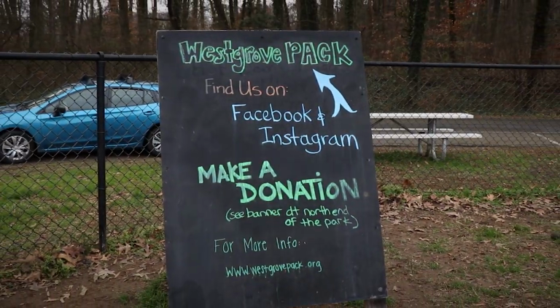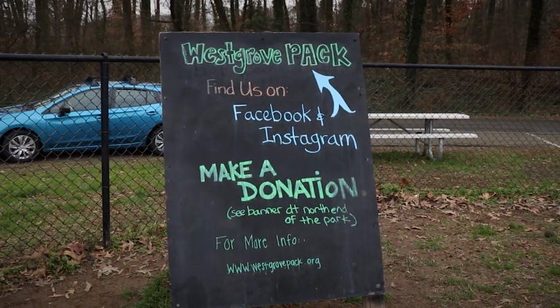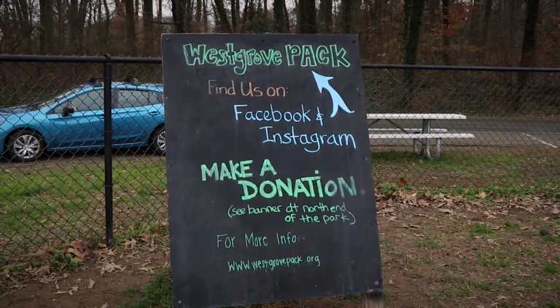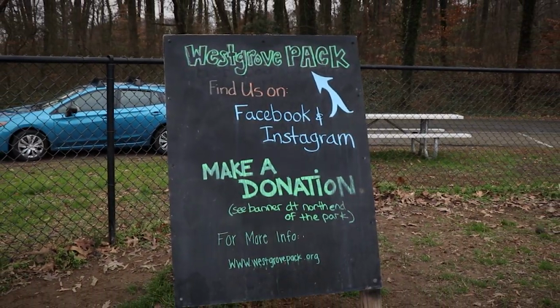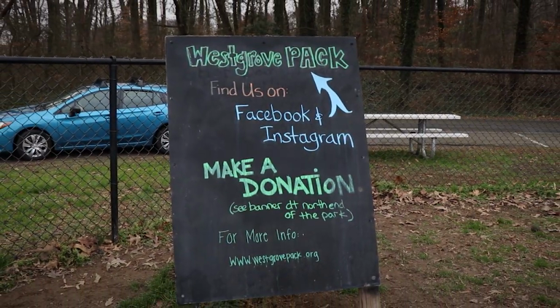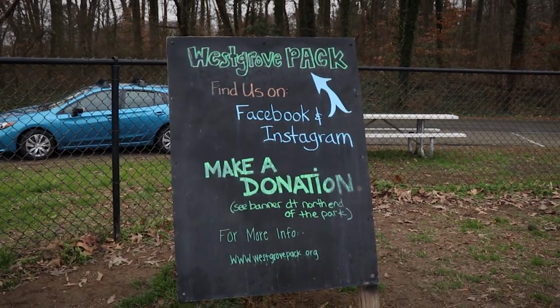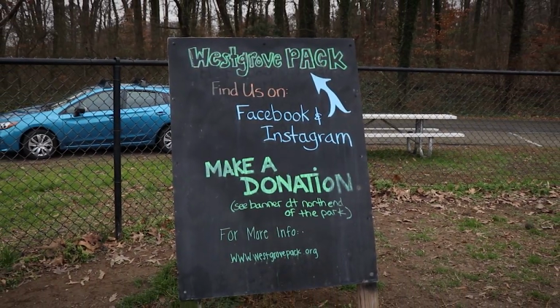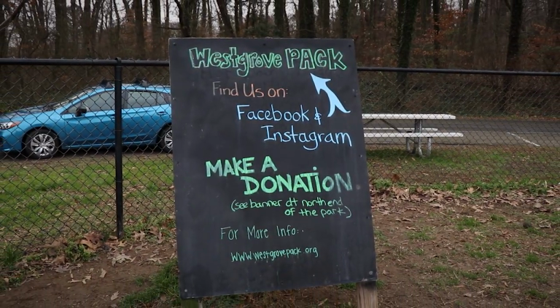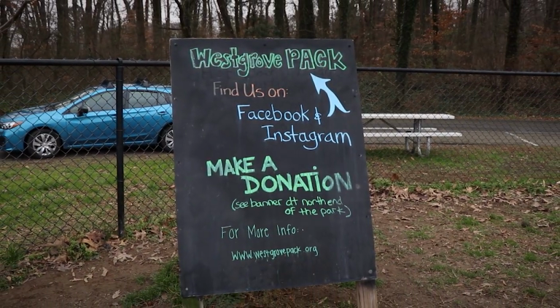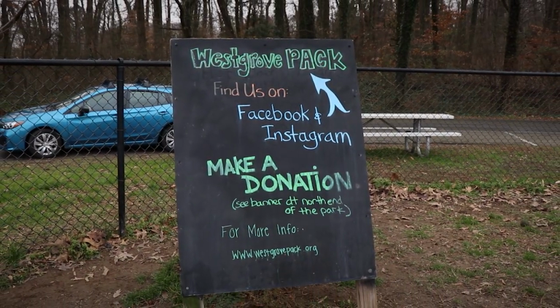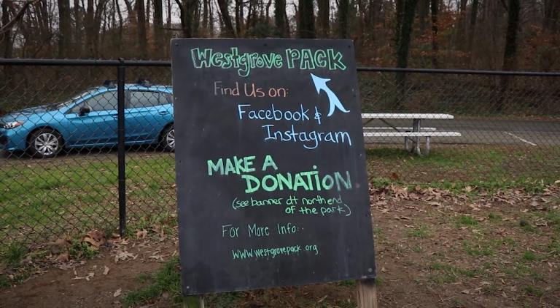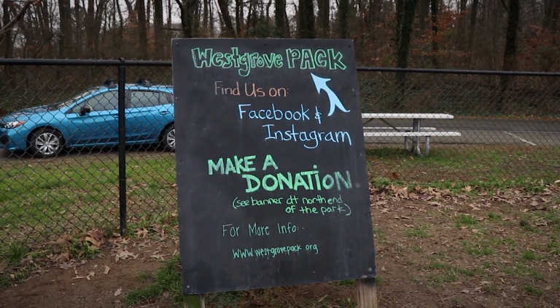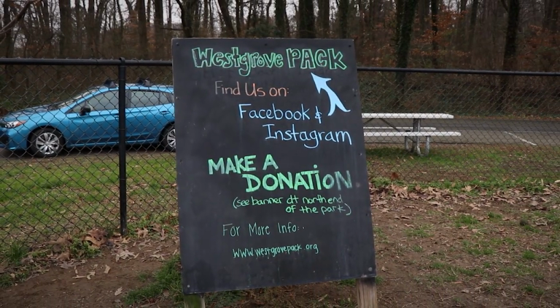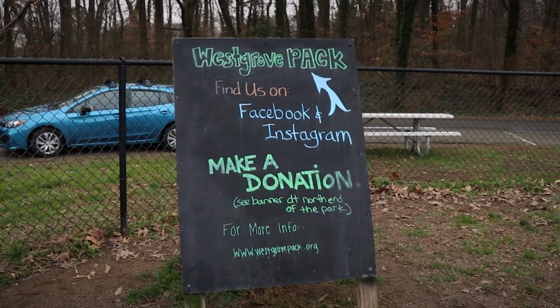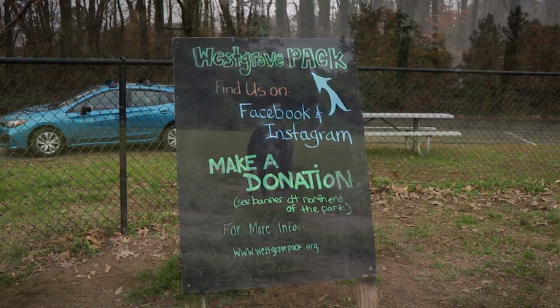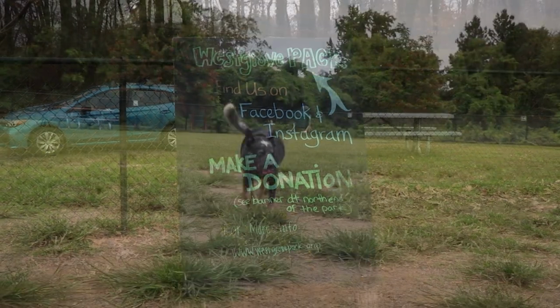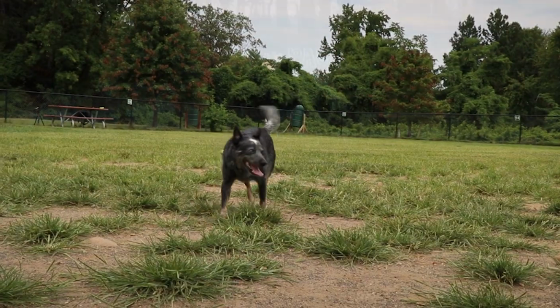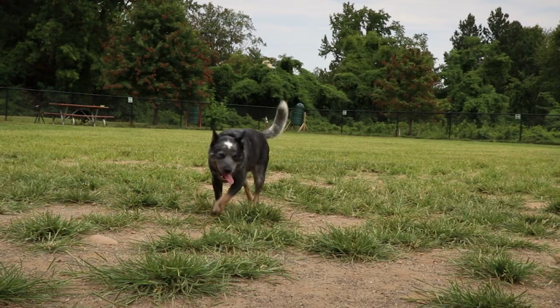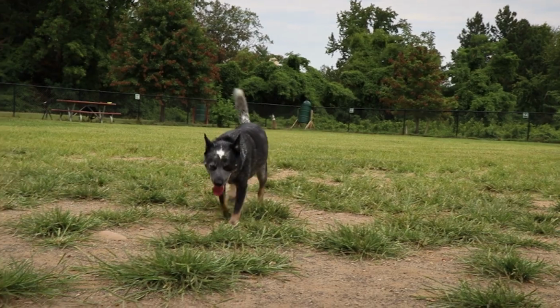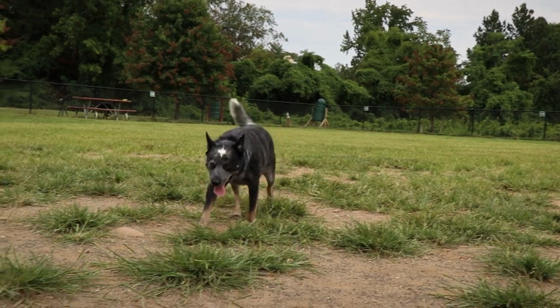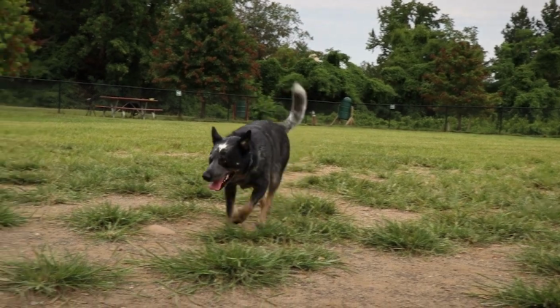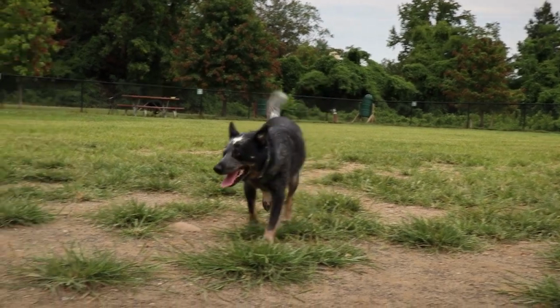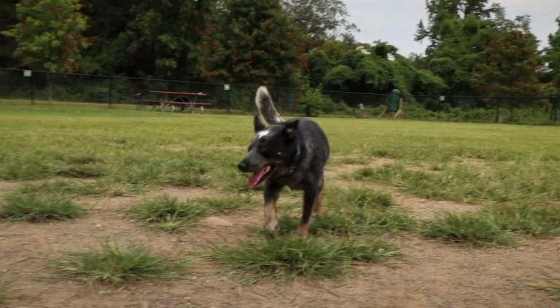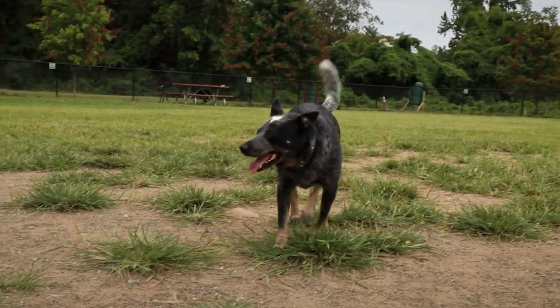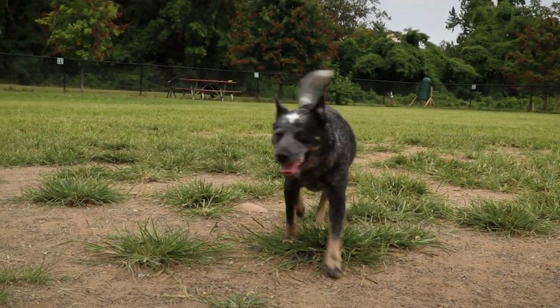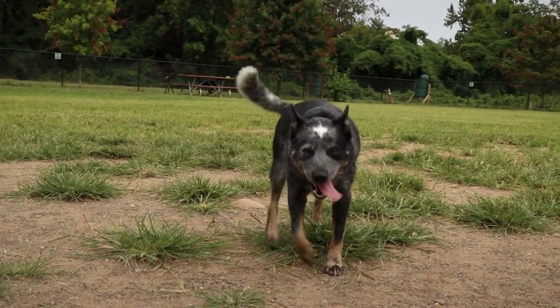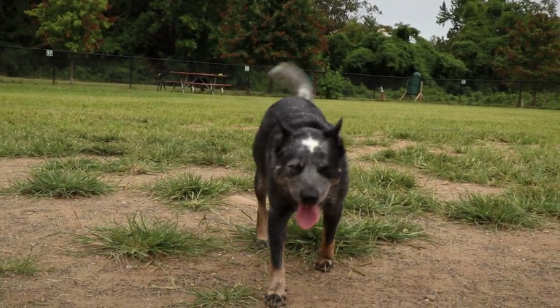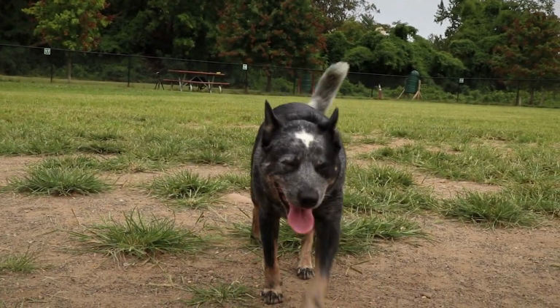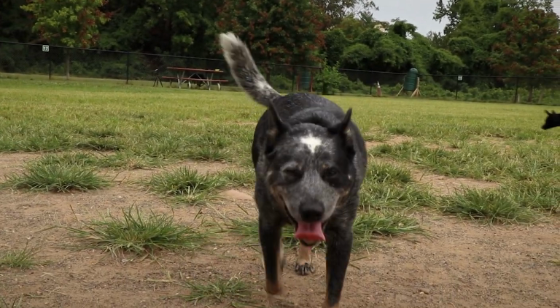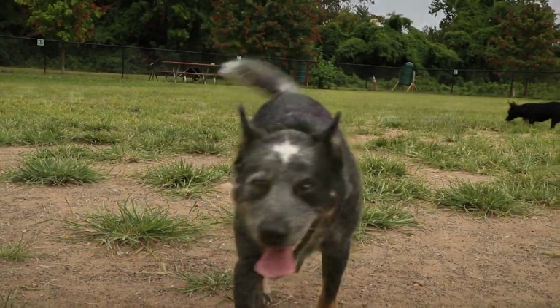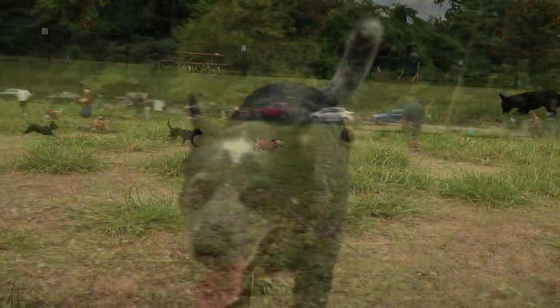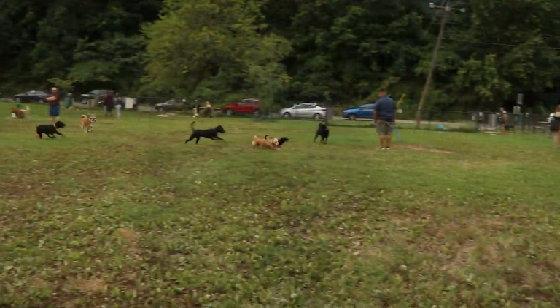Make sure you check out West Grove Dog Park on social media and maybe make a donation to help keep this large park up to shape.